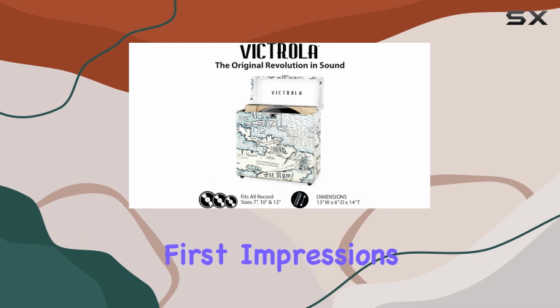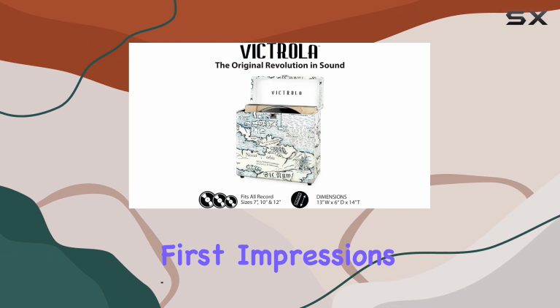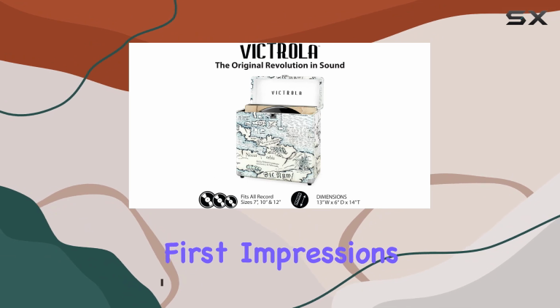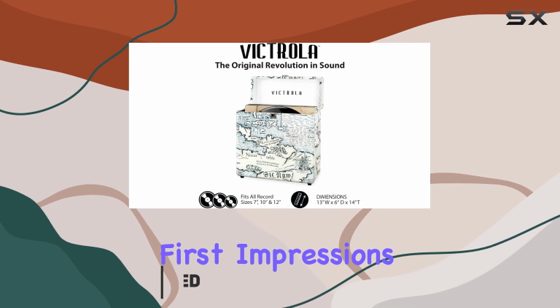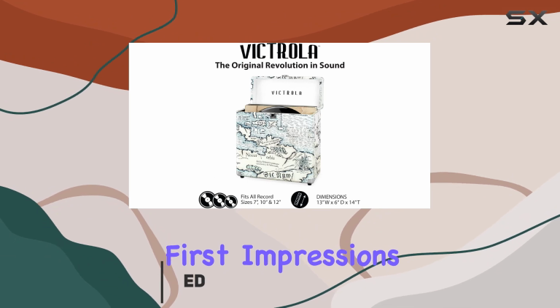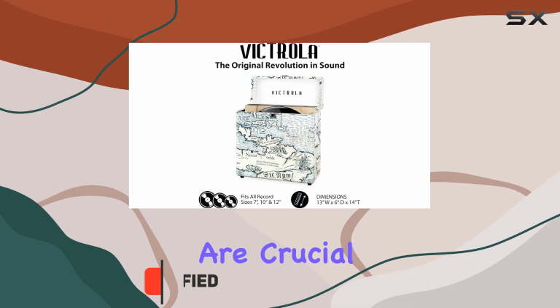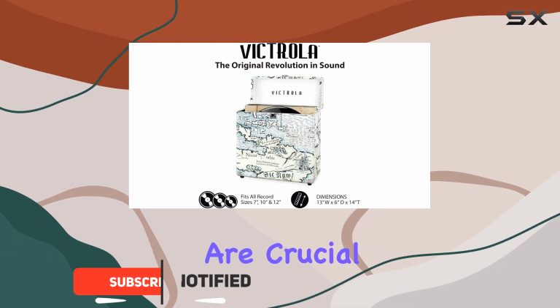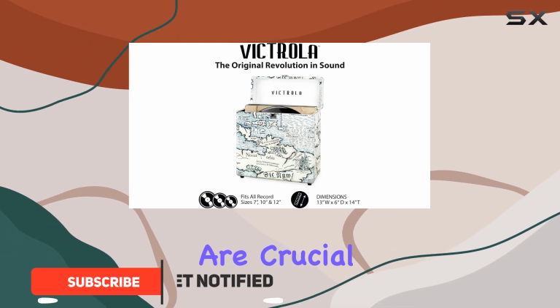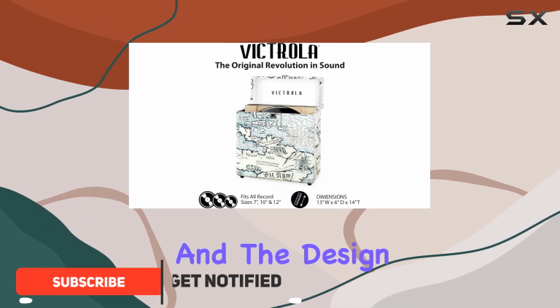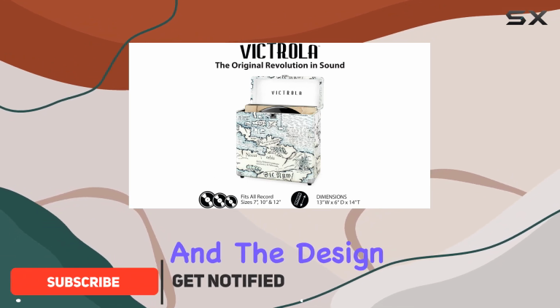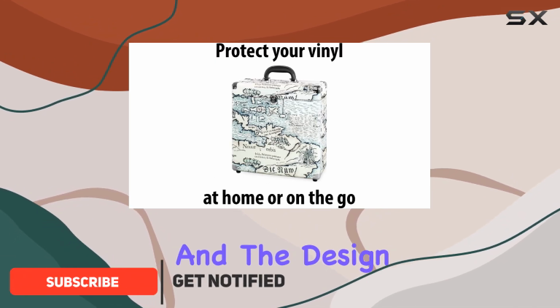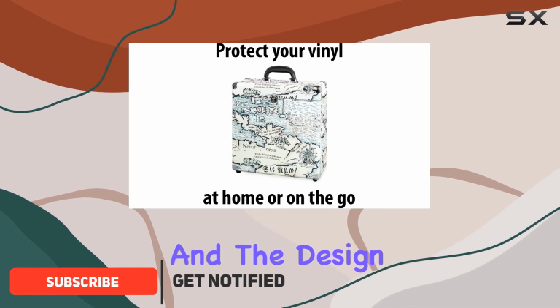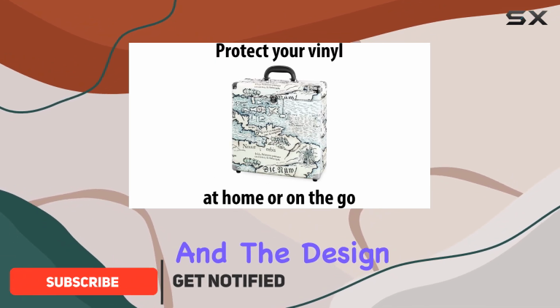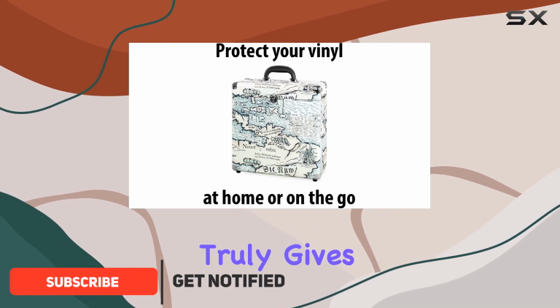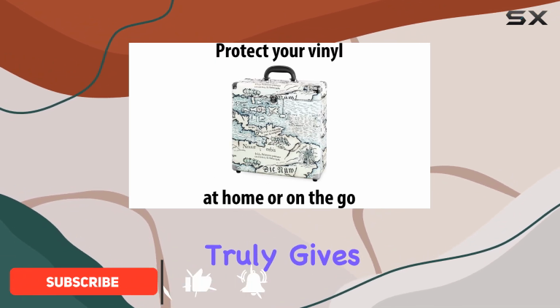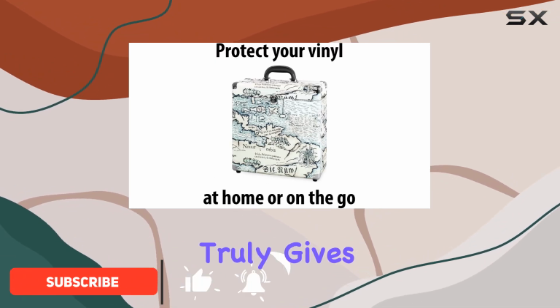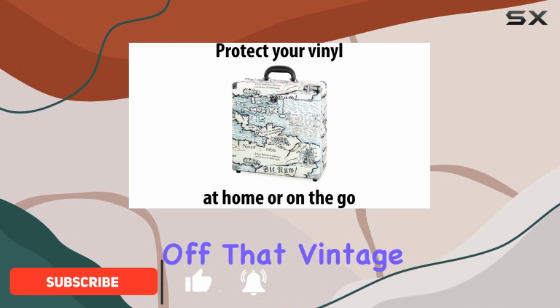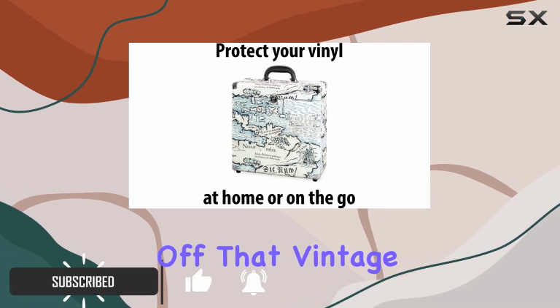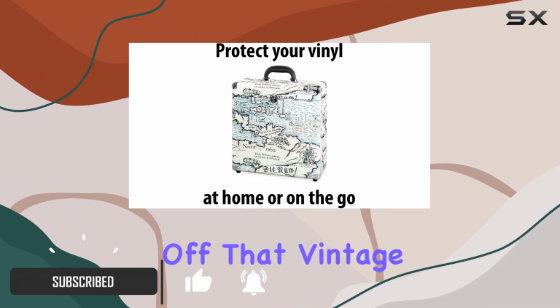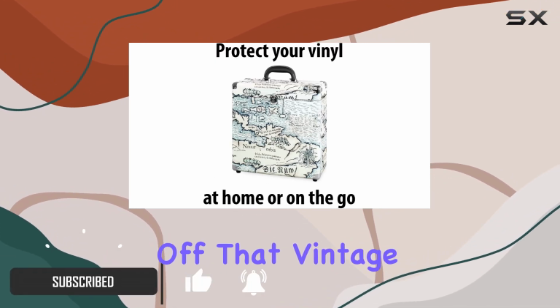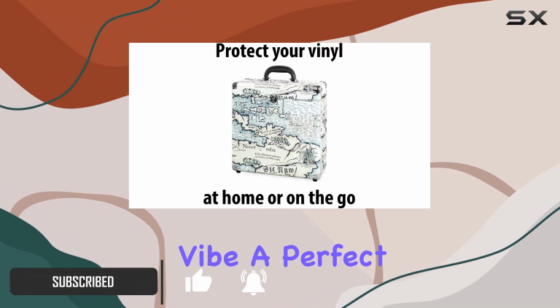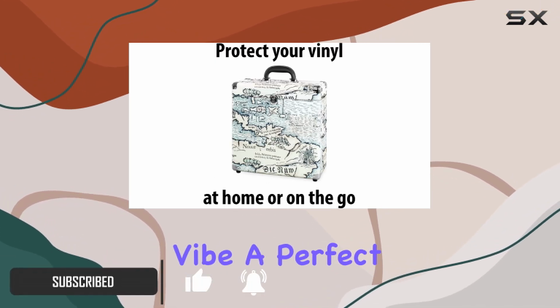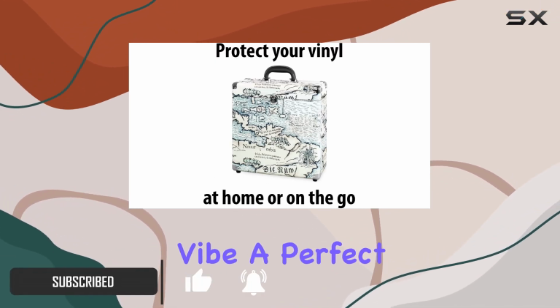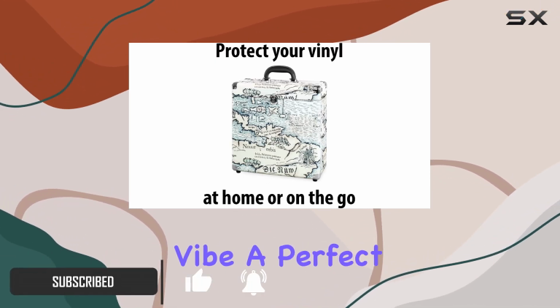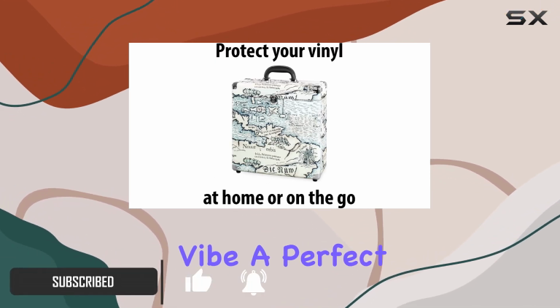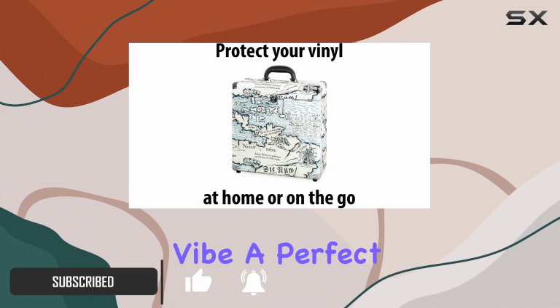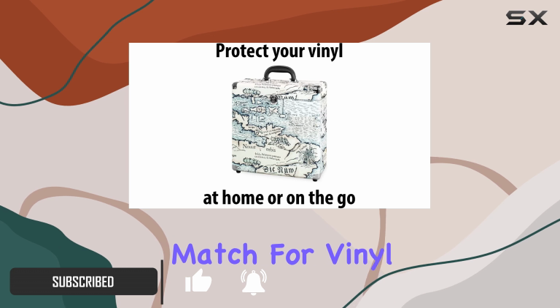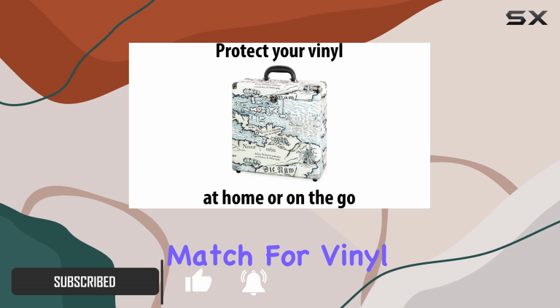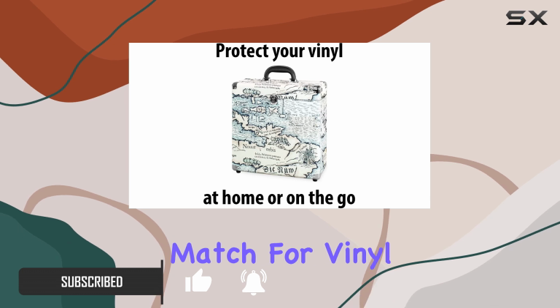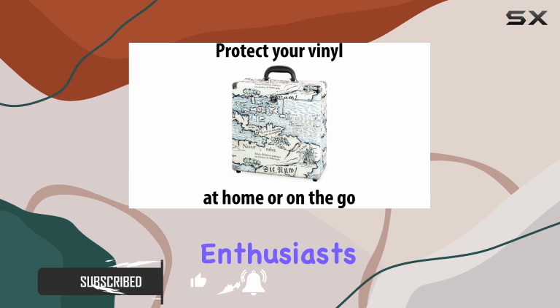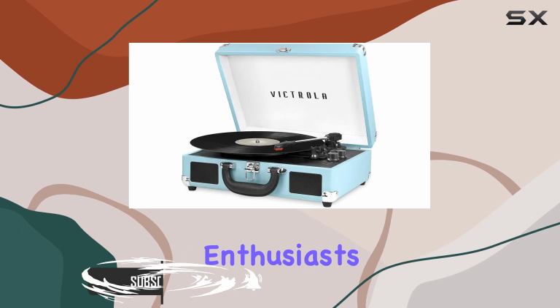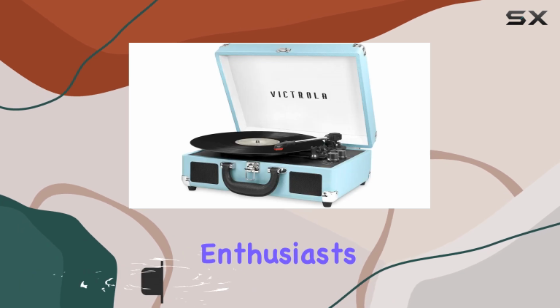First impressions are crucial, and the design truly gives off that vintage vibe — a perfect match for vinyl enthusiasts.